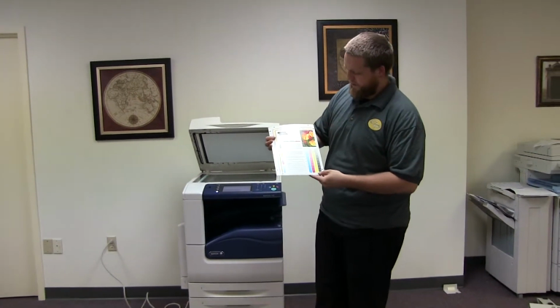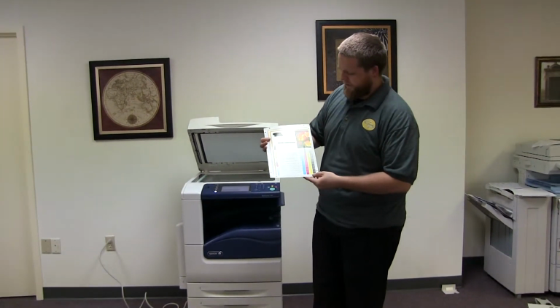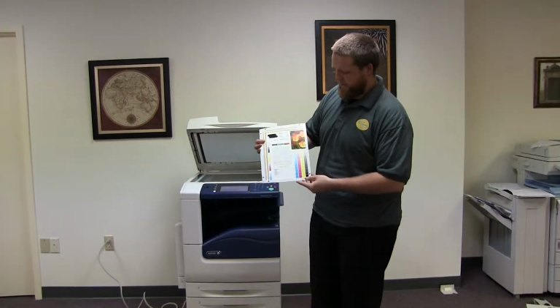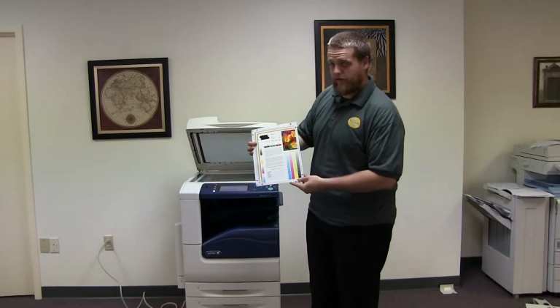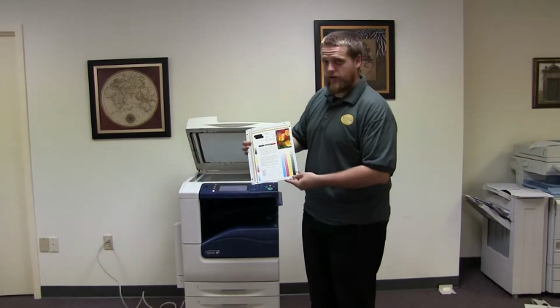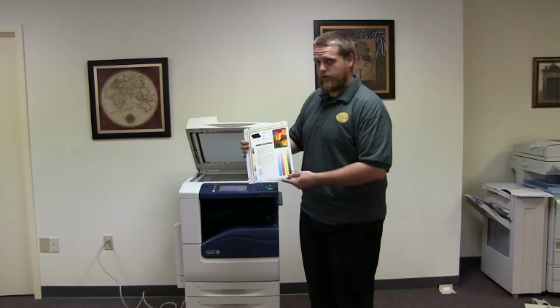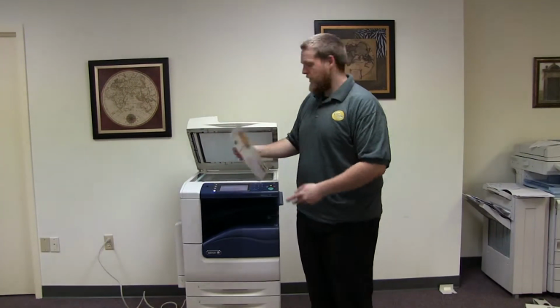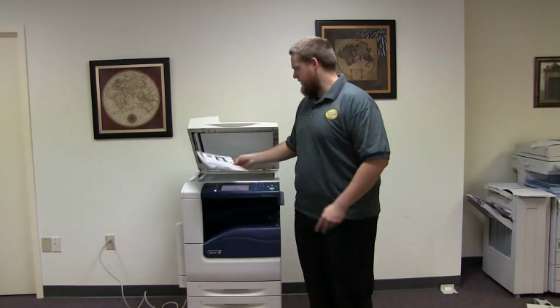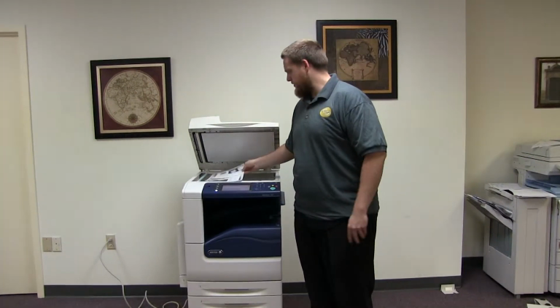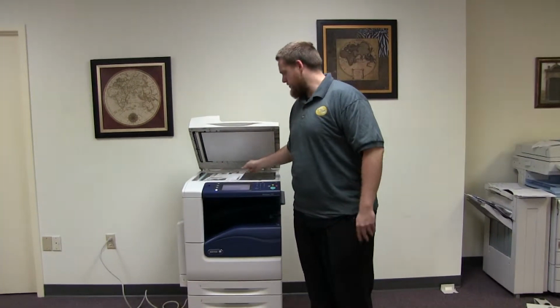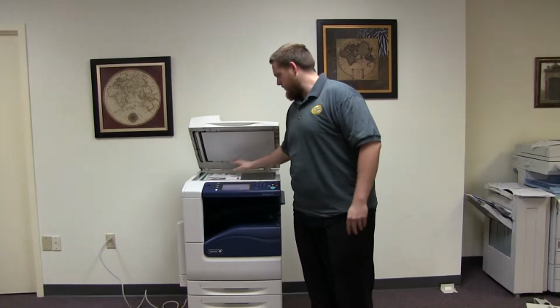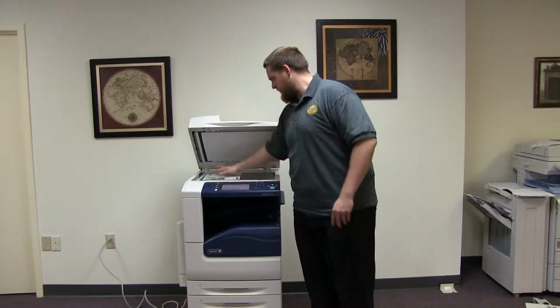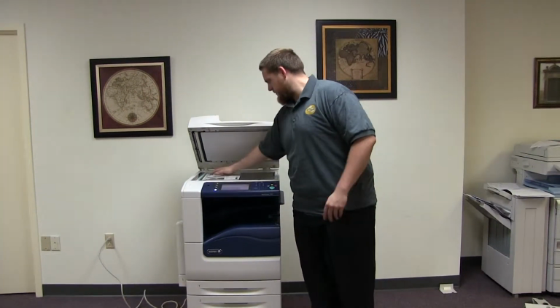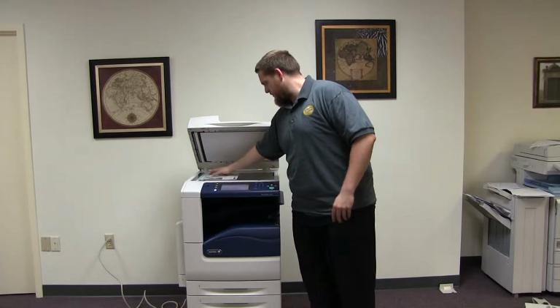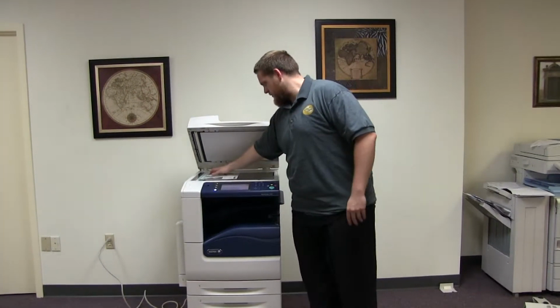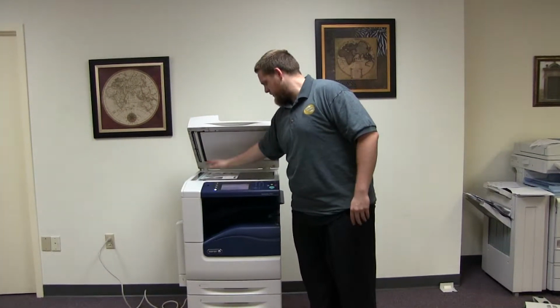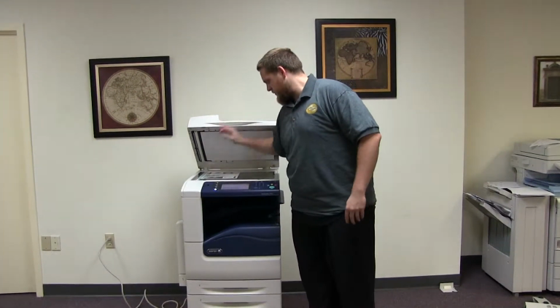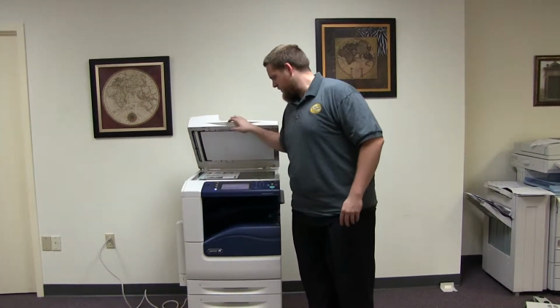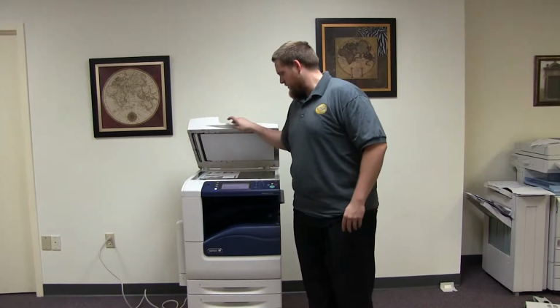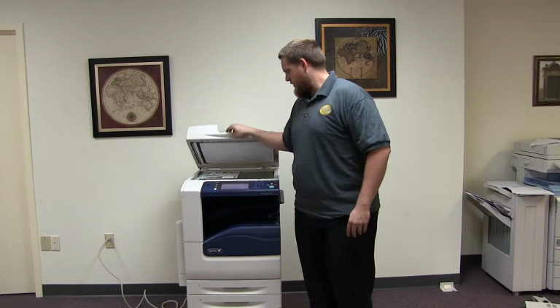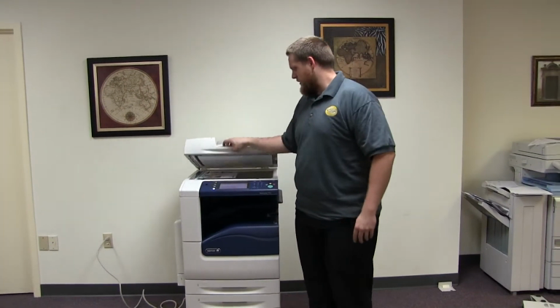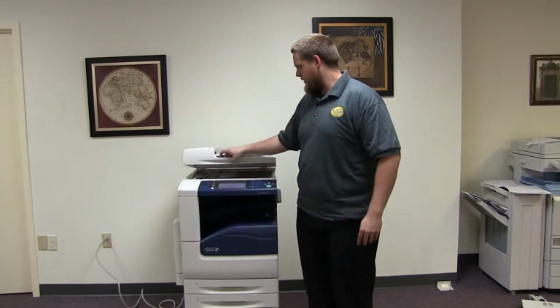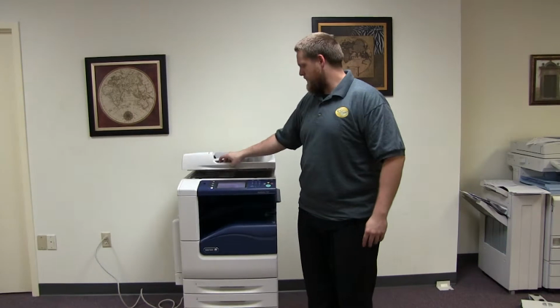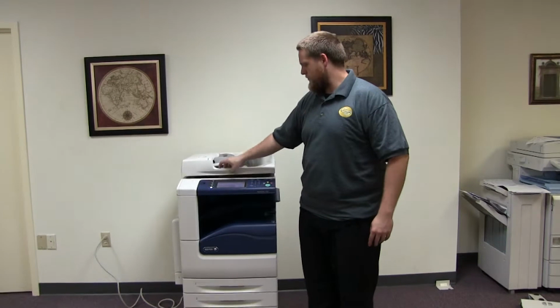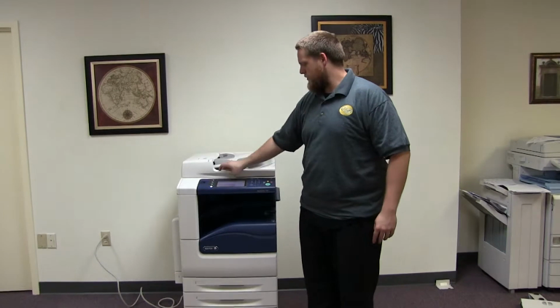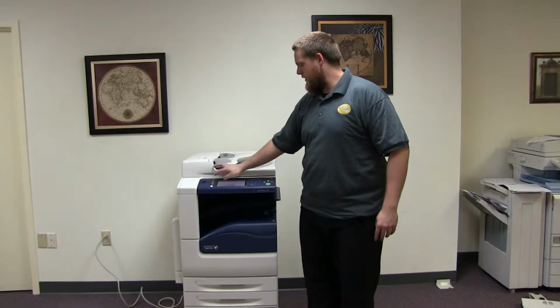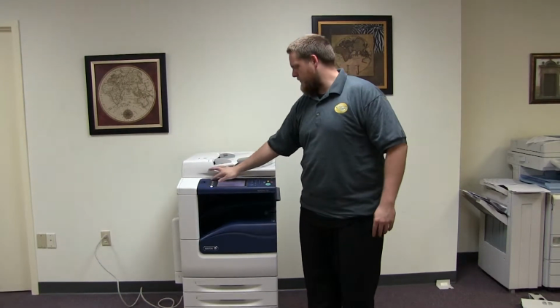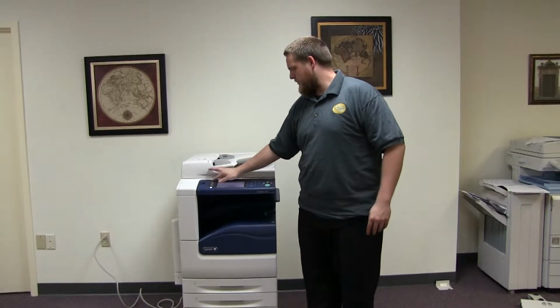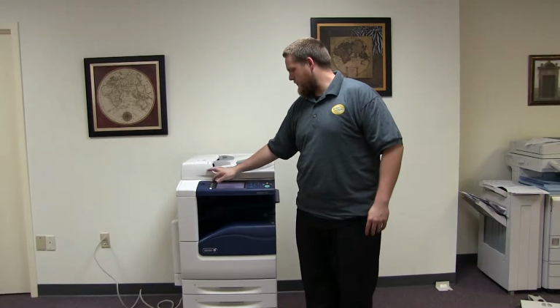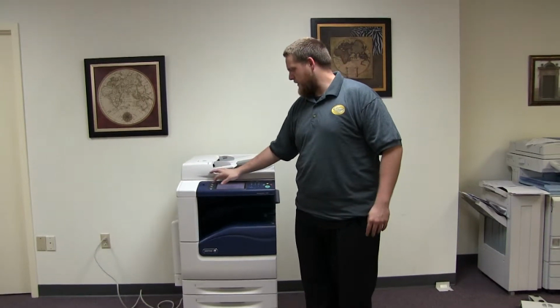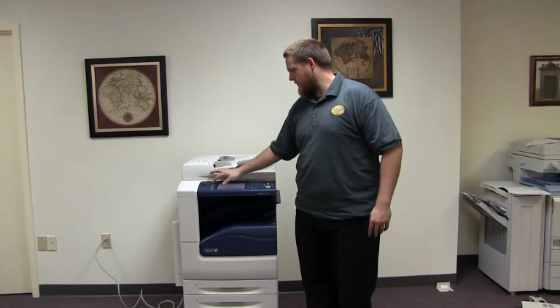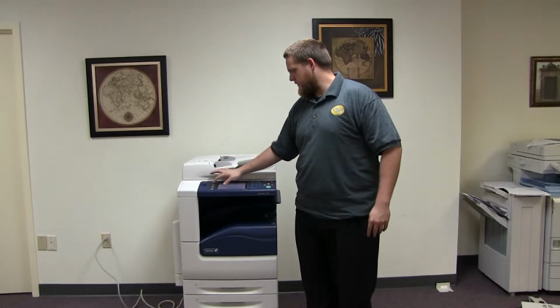Here we have our color copy test chart, and we'll go ahead and run two copies.